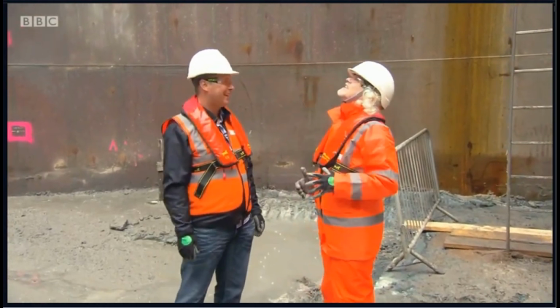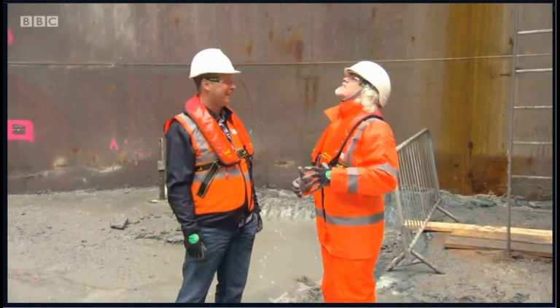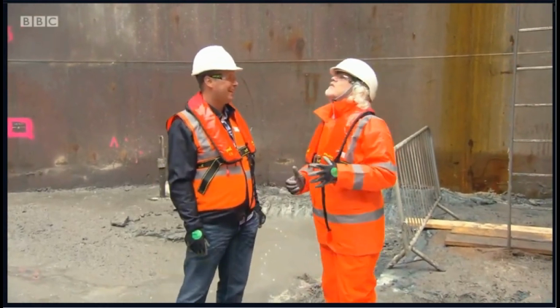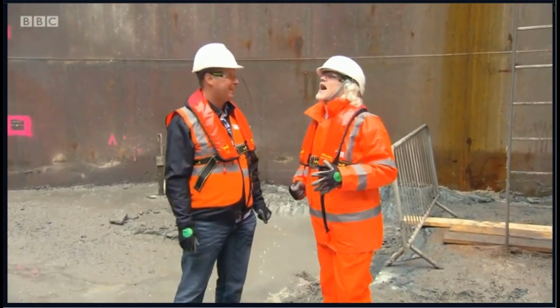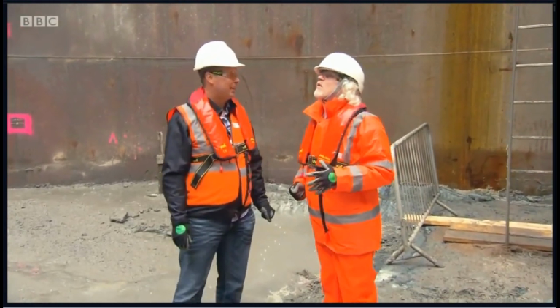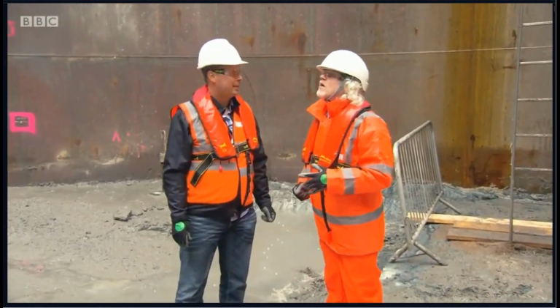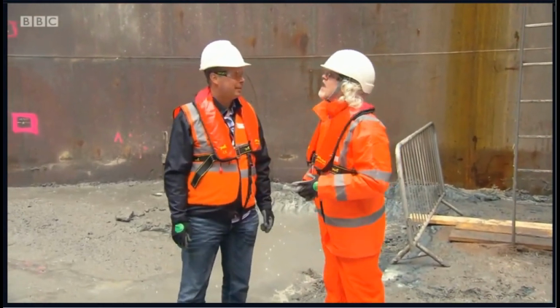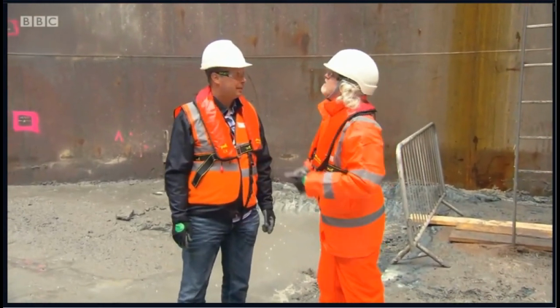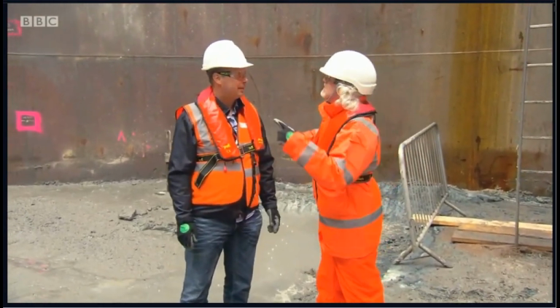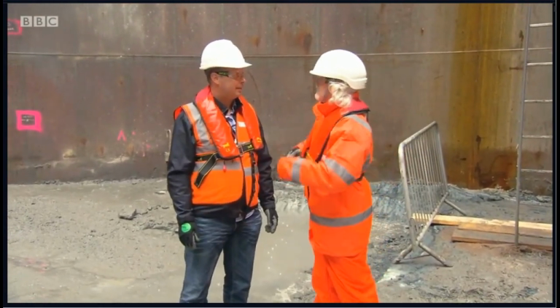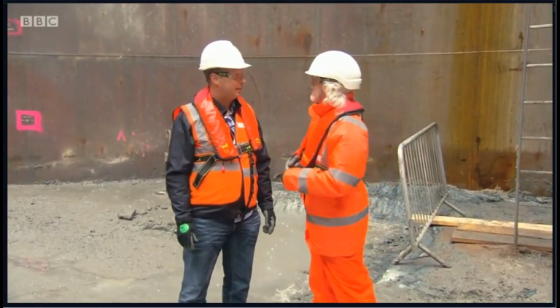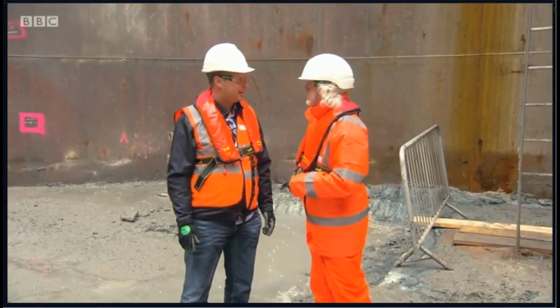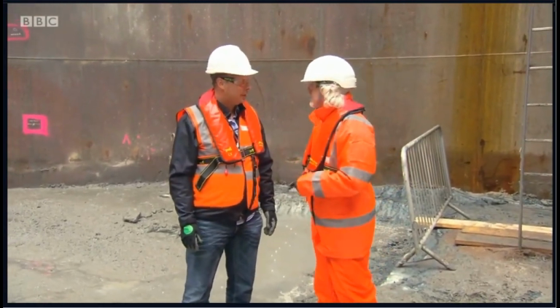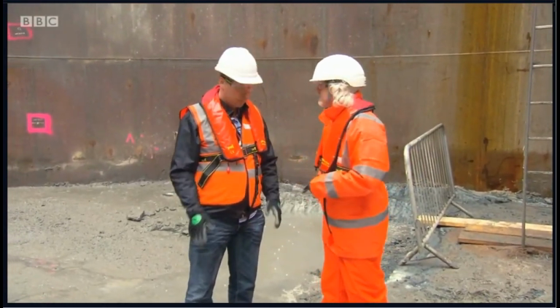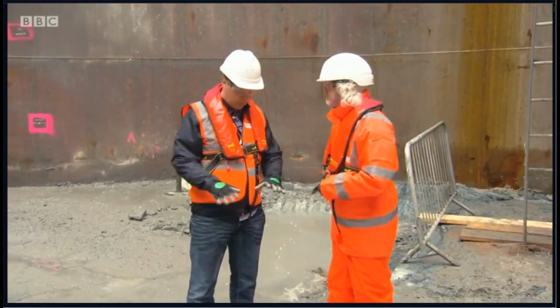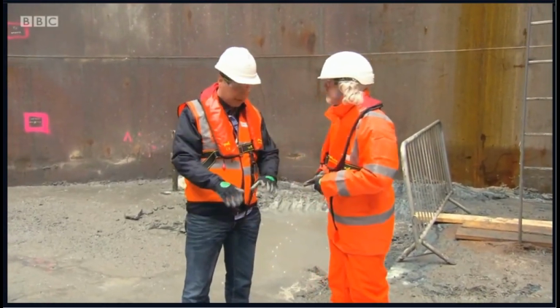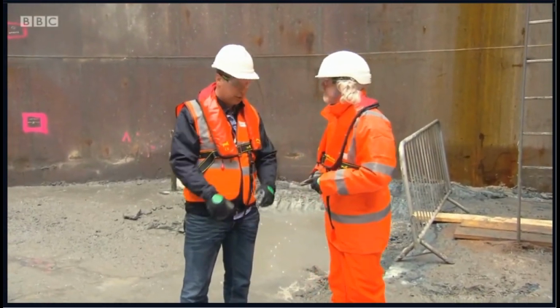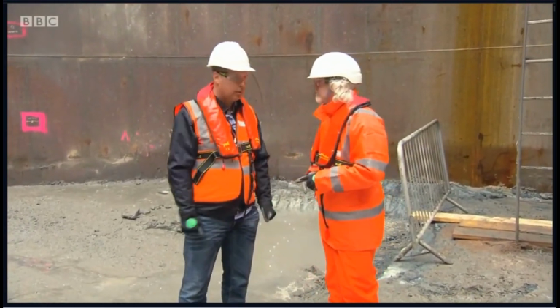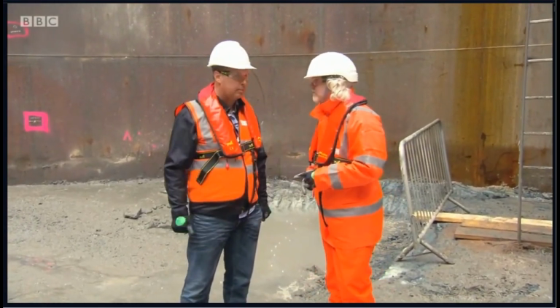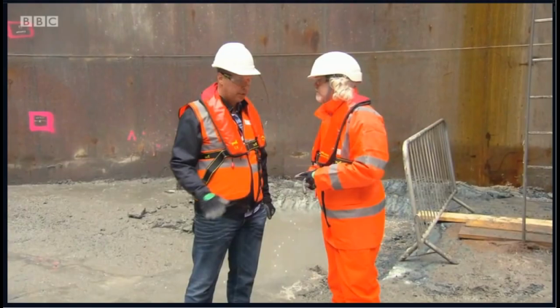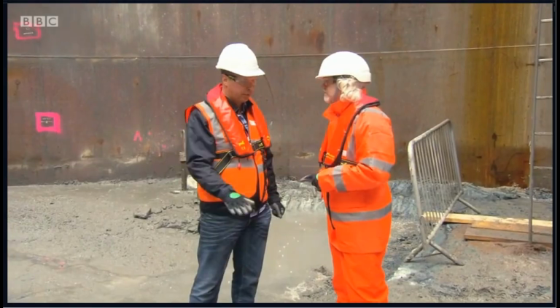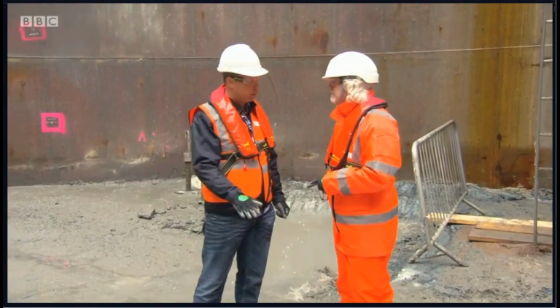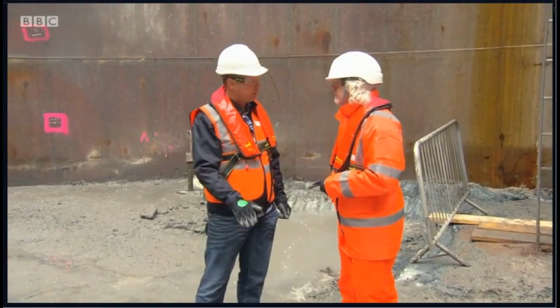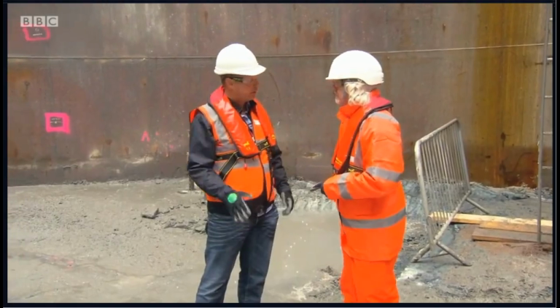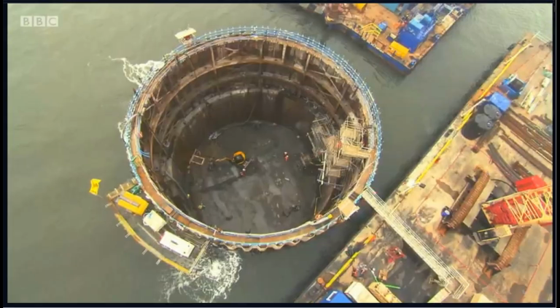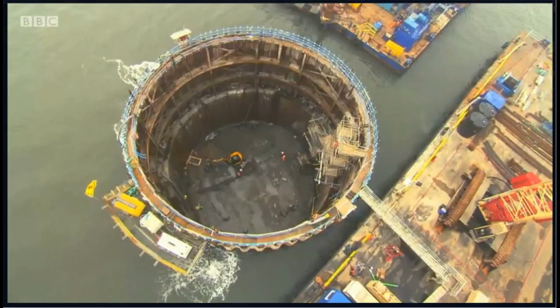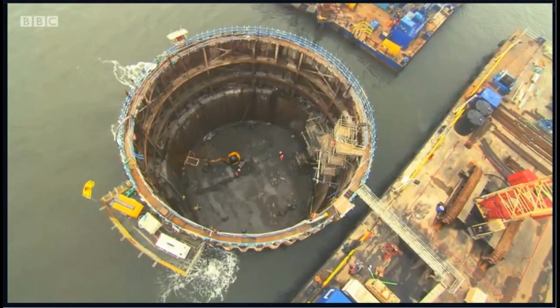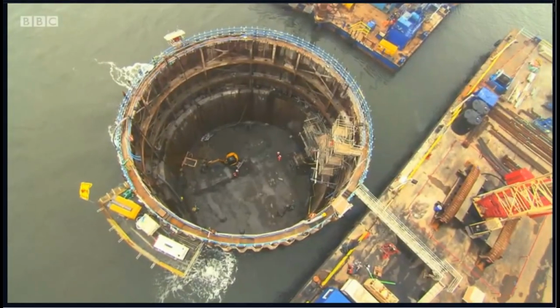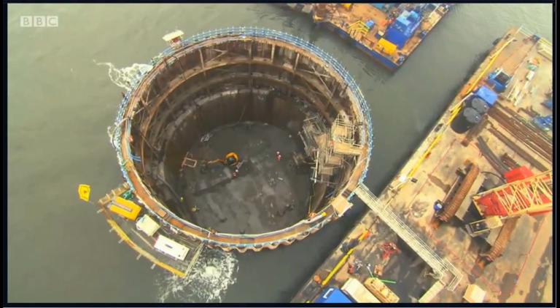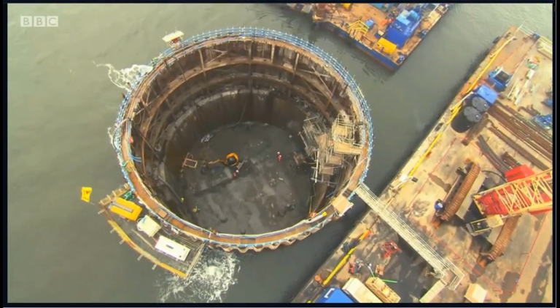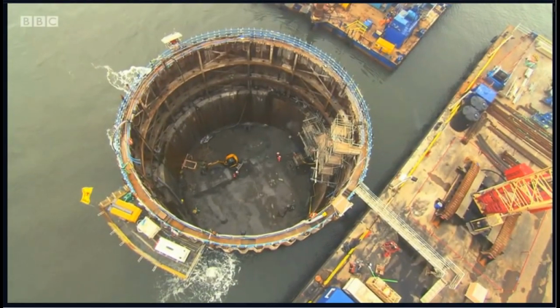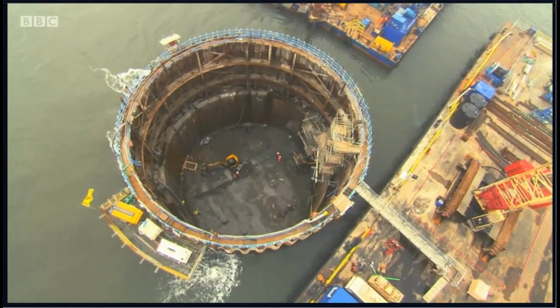We are right now at minus 14 — so 14 metres under the water level.